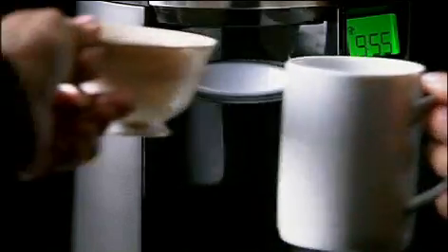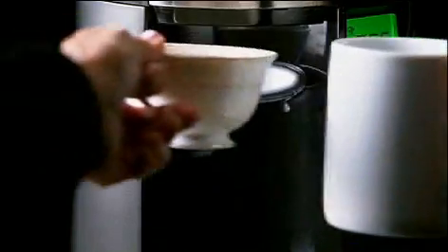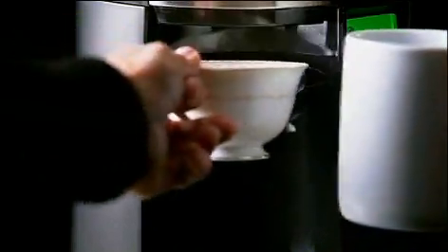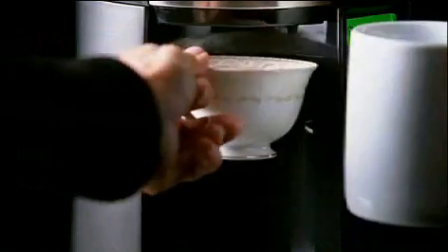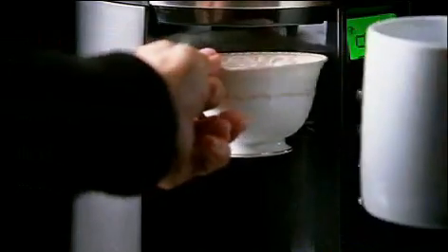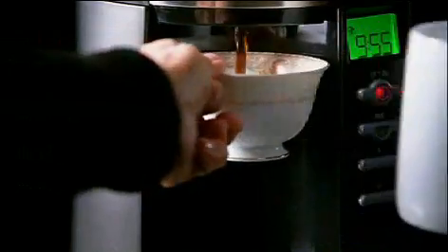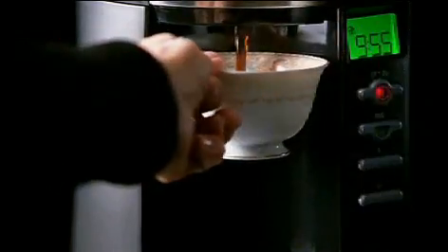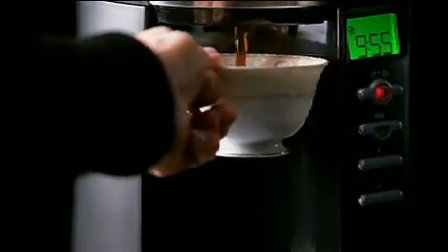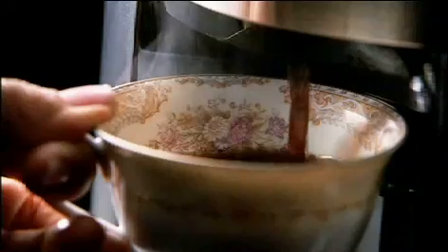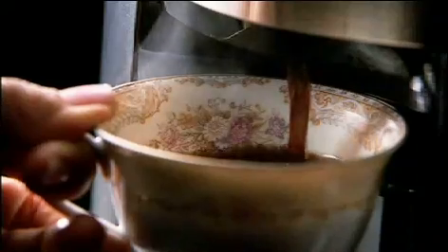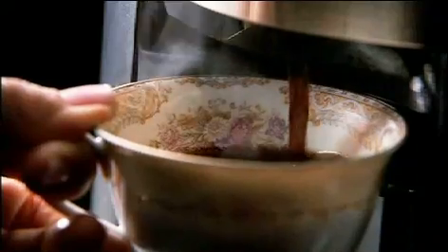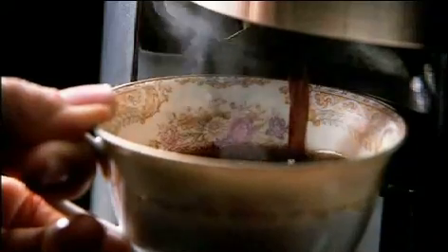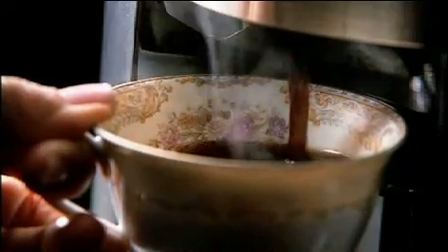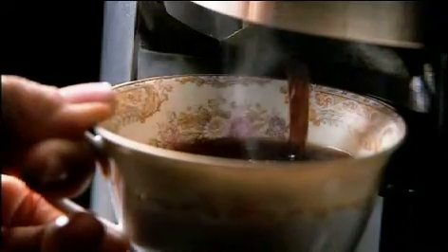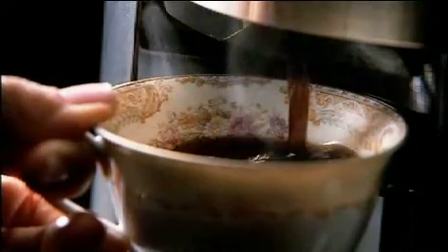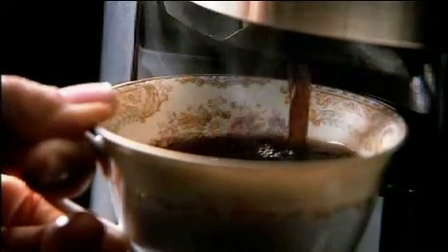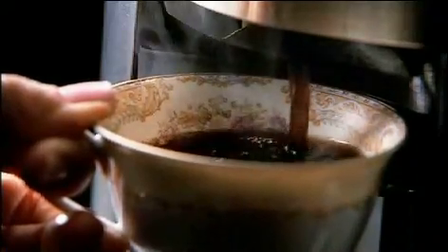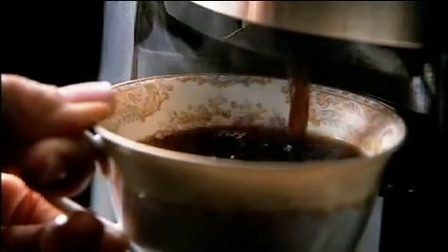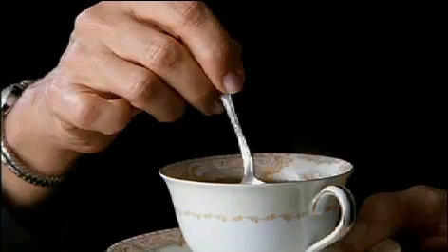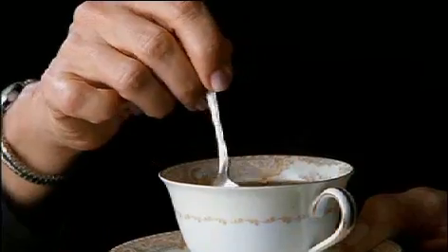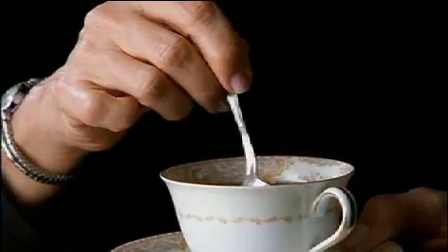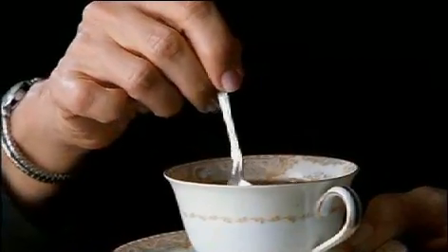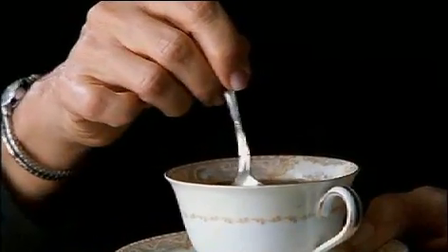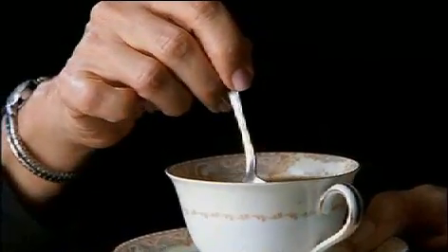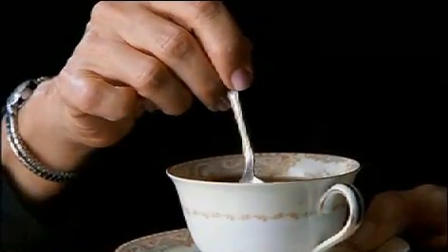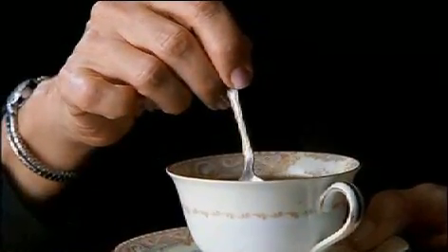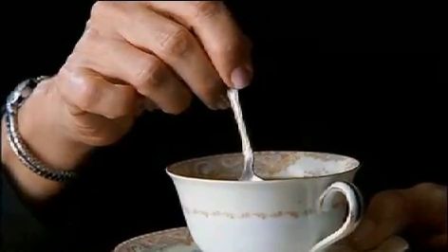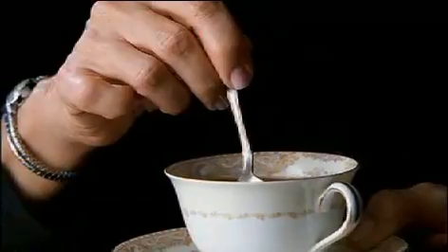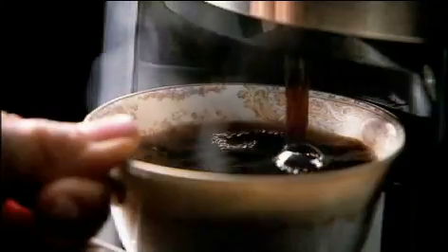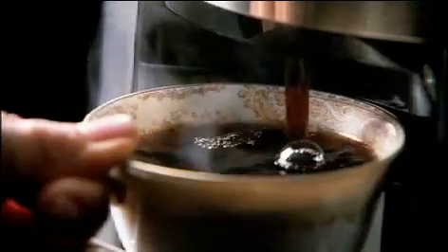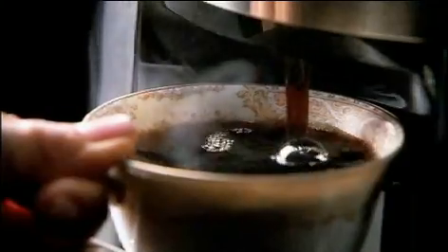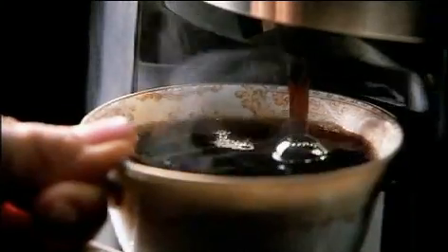We, she says. My son doesn't drink coffee. He does now. Another cup? Mom?